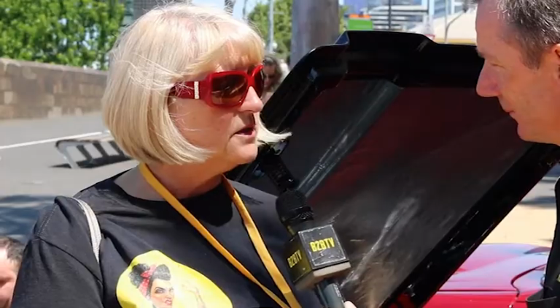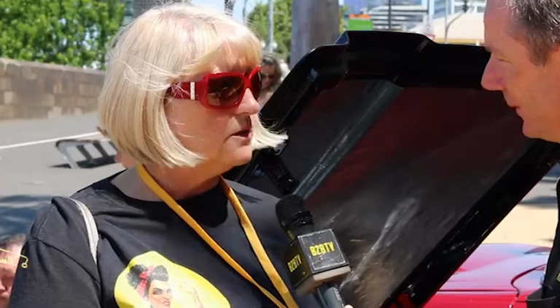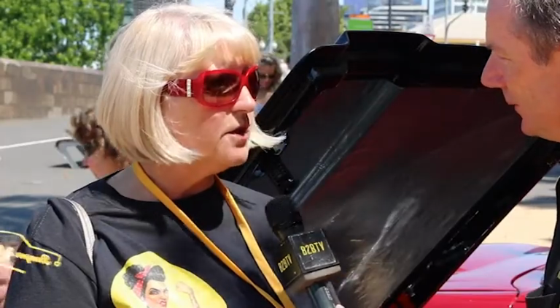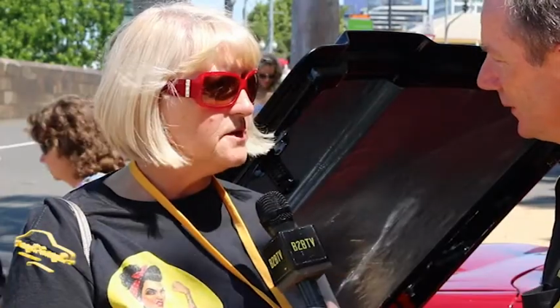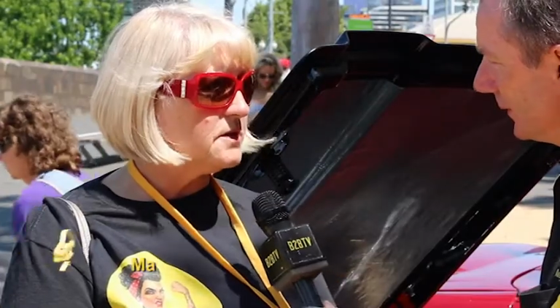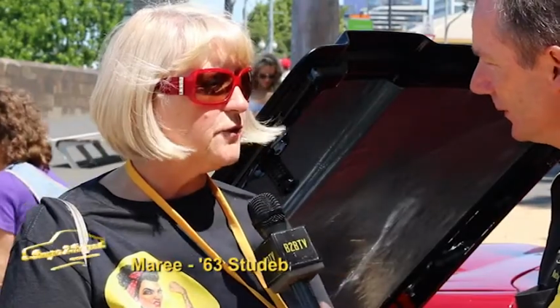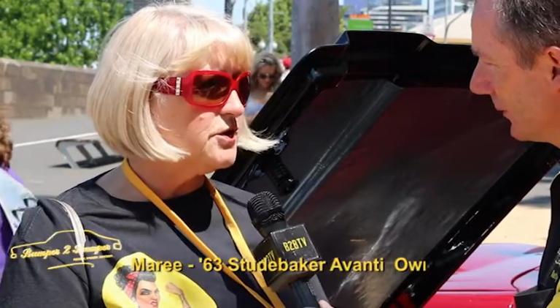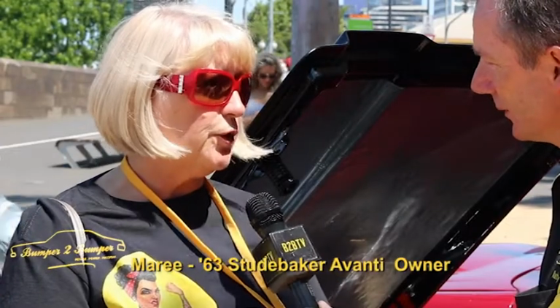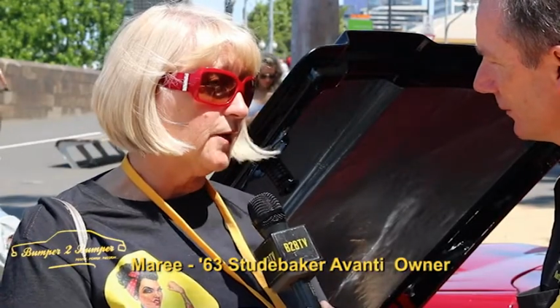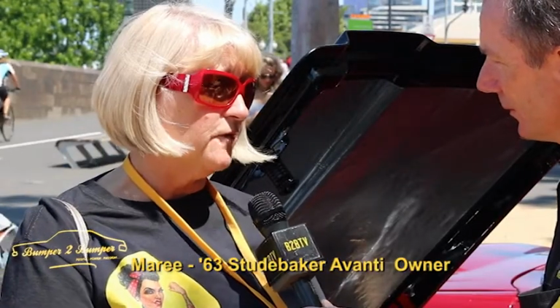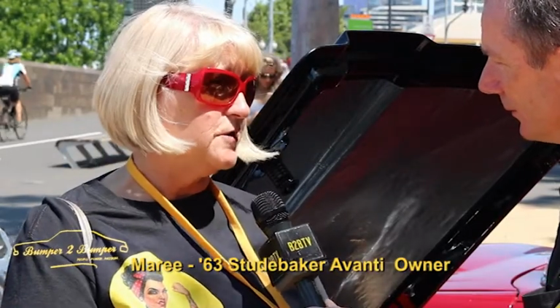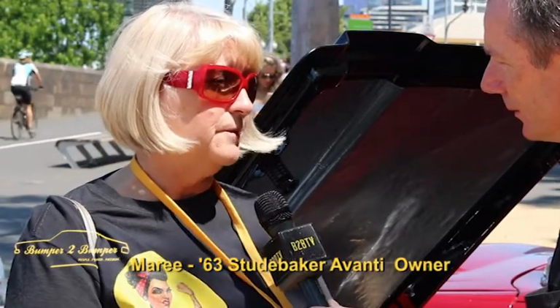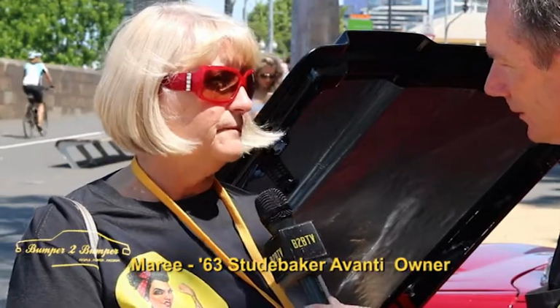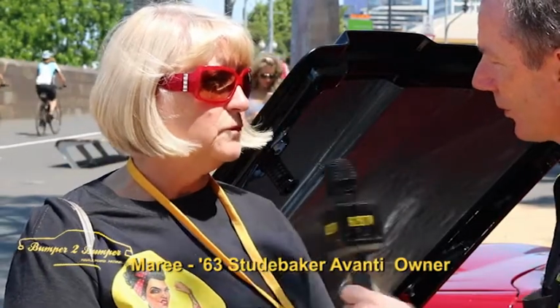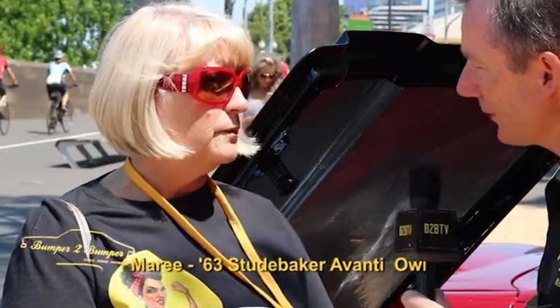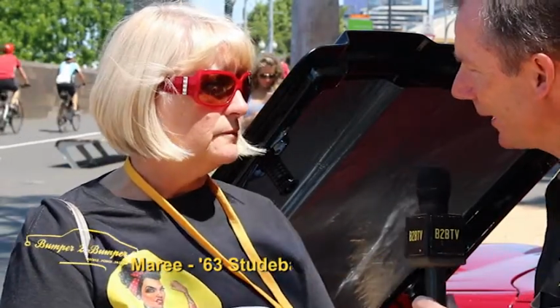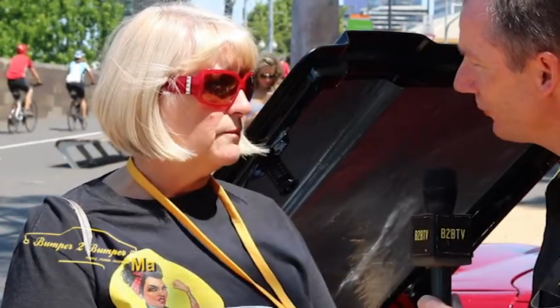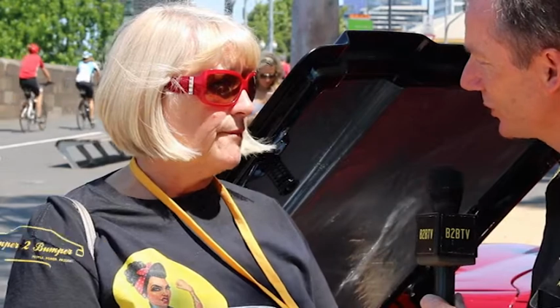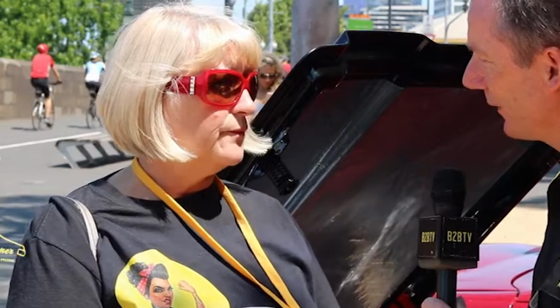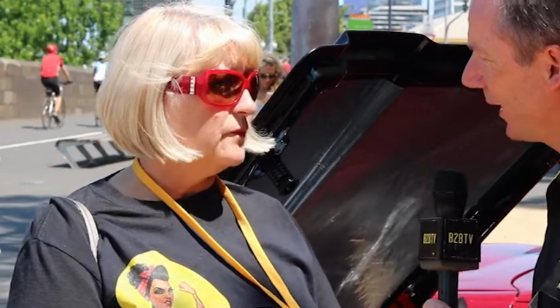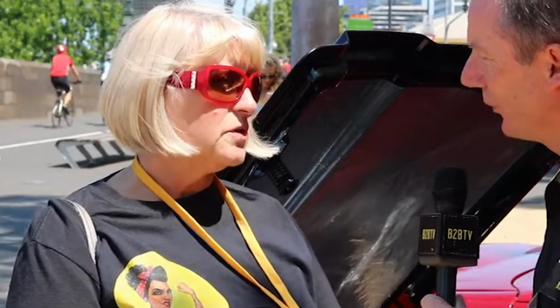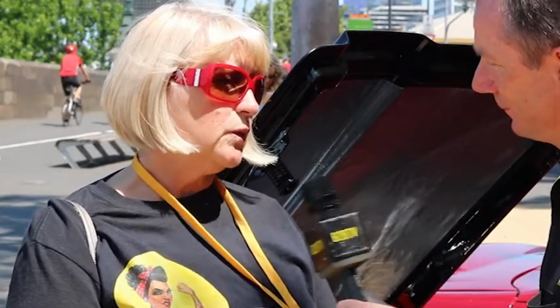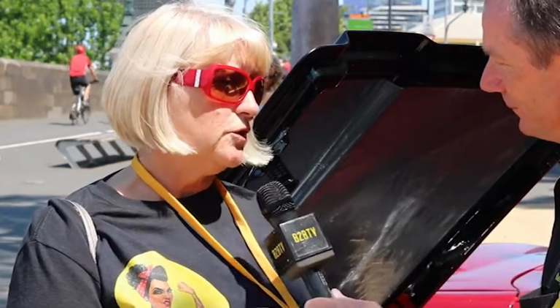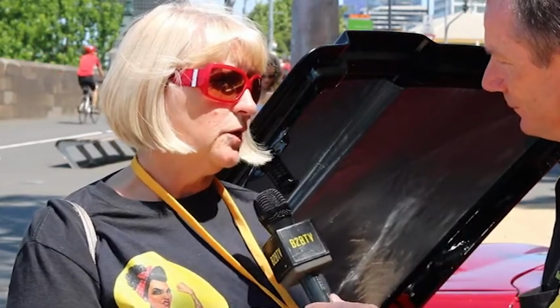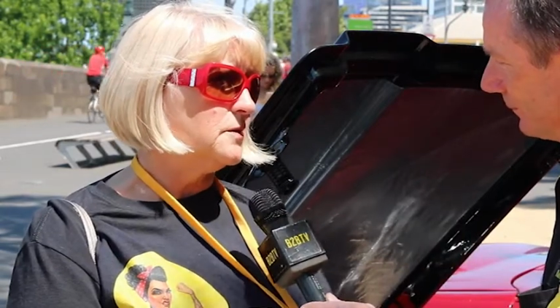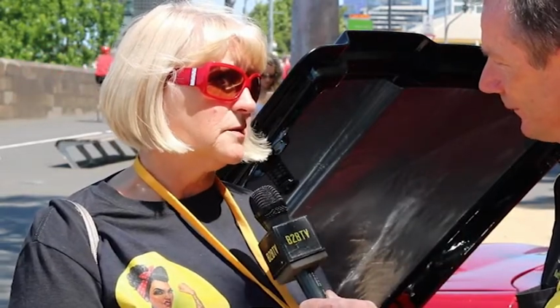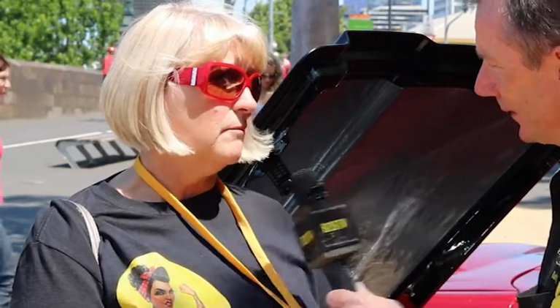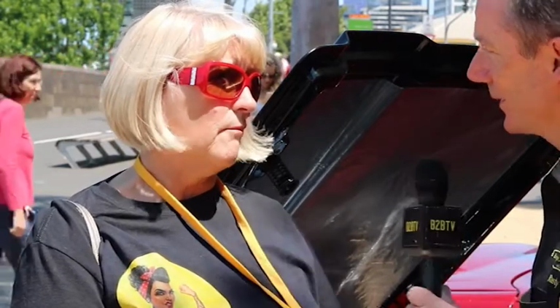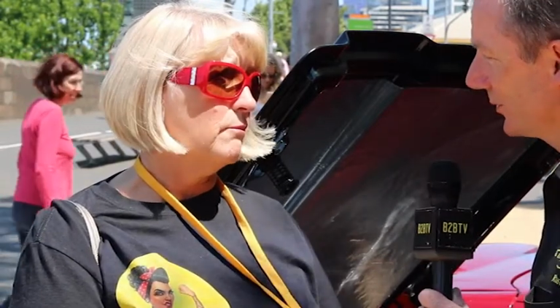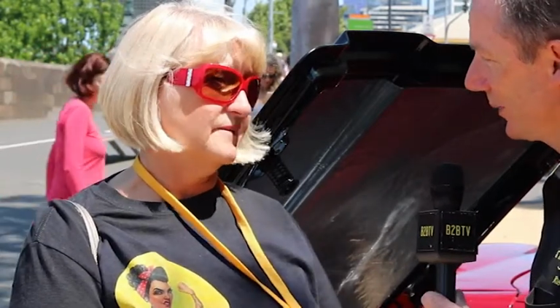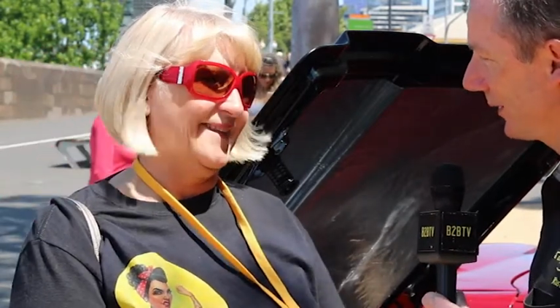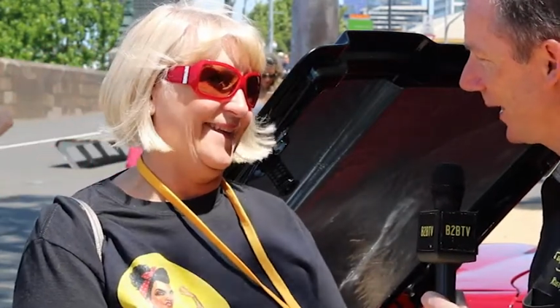It's a 1963 Studebaker Avanti. Alright, now how long have you actually had the car for? 22 years. That's a long time to have a car.